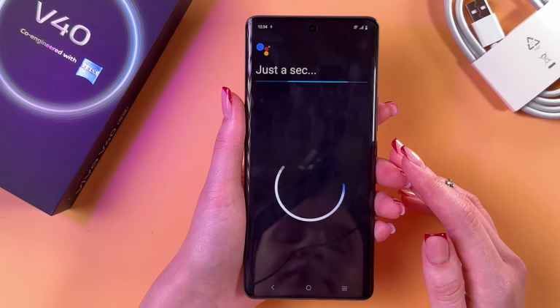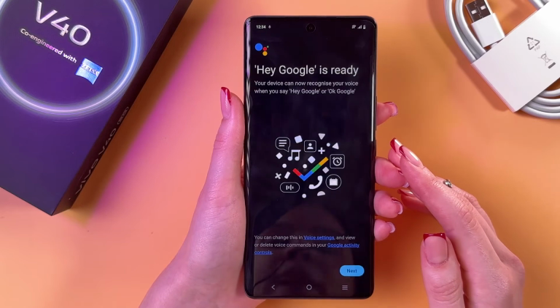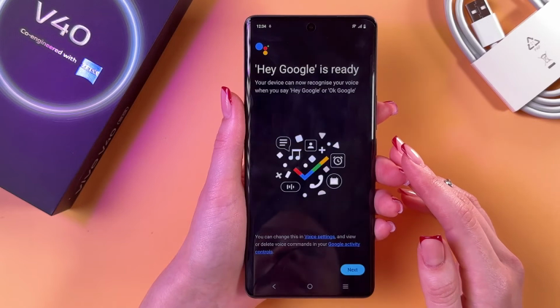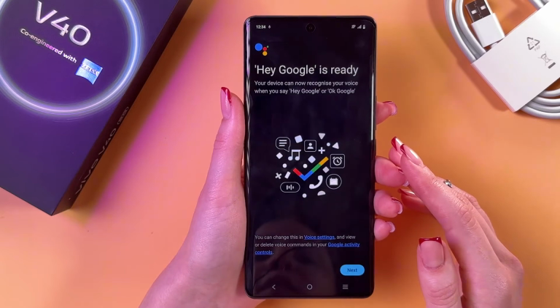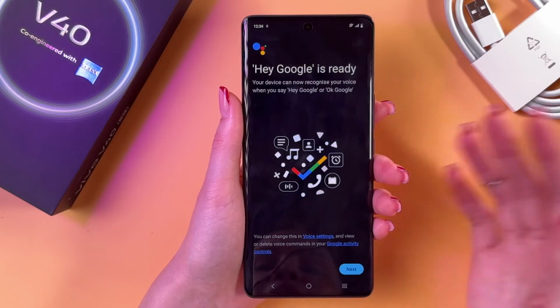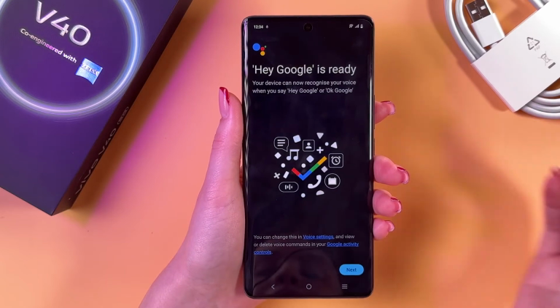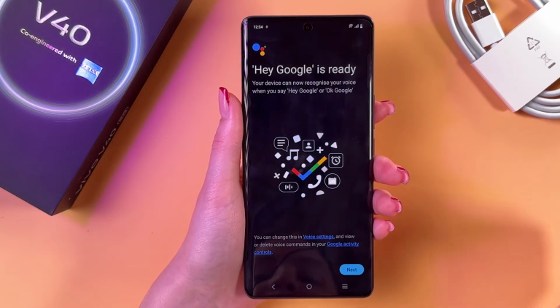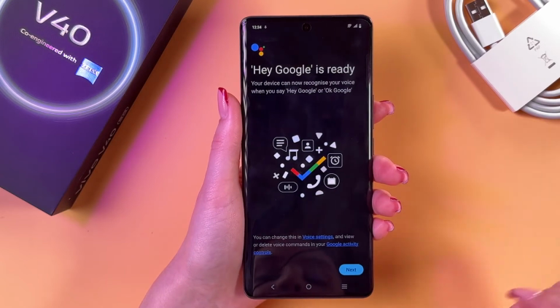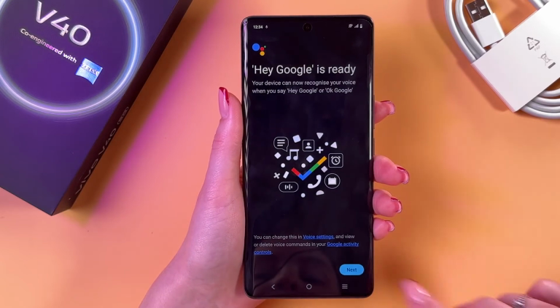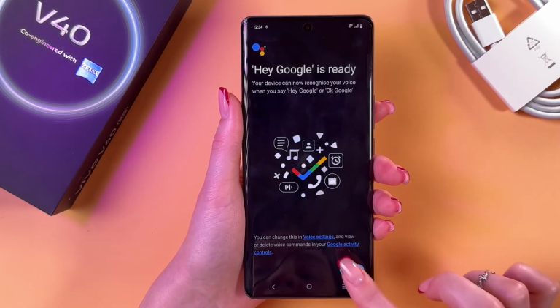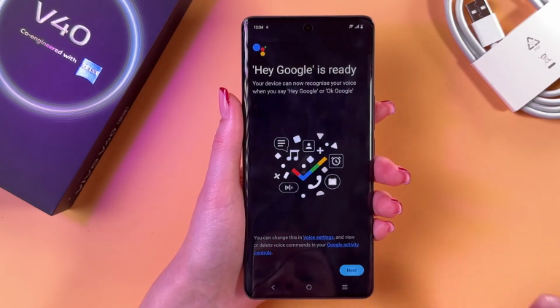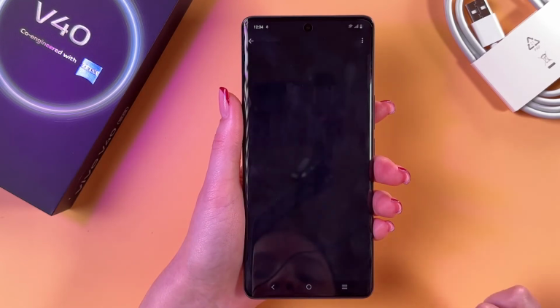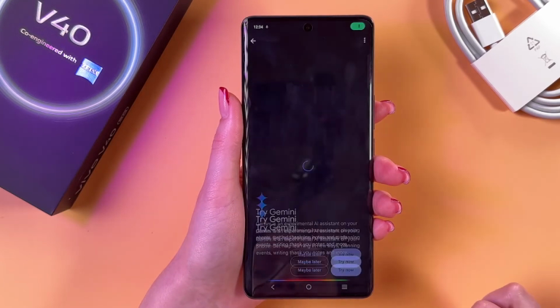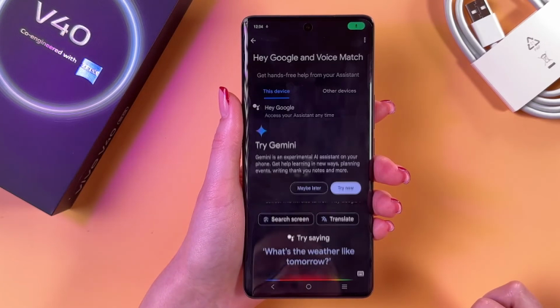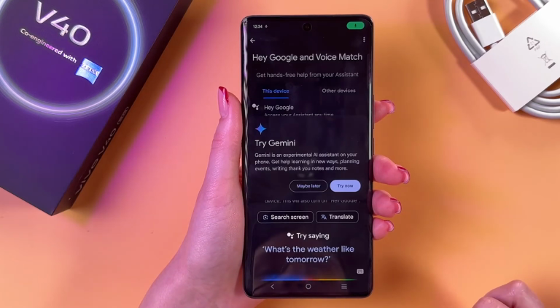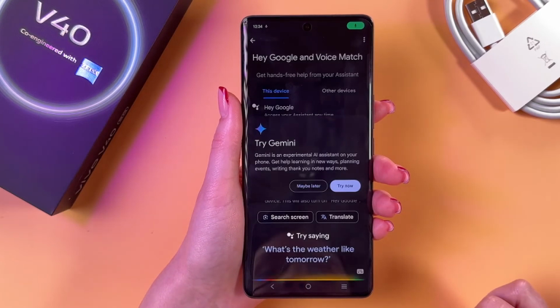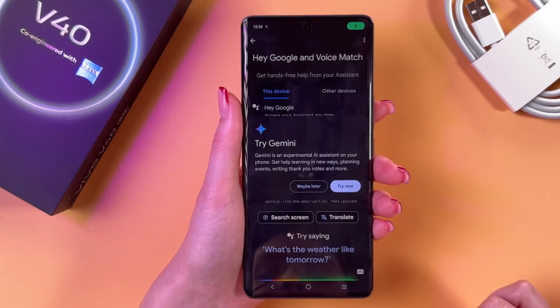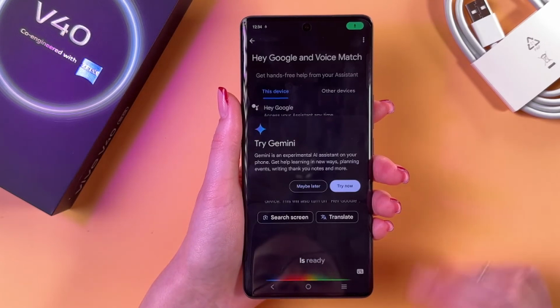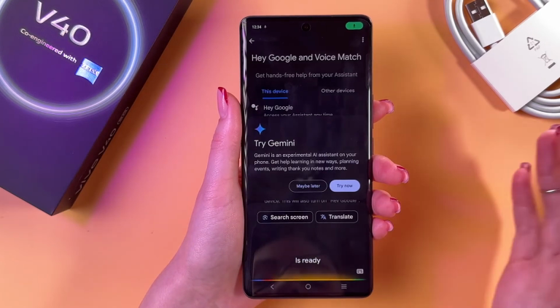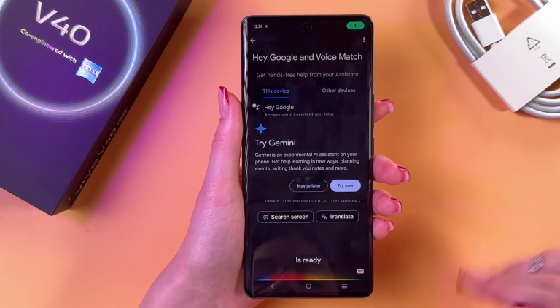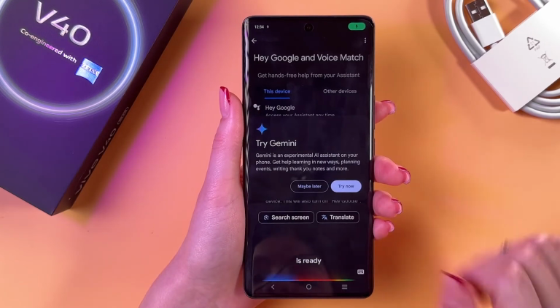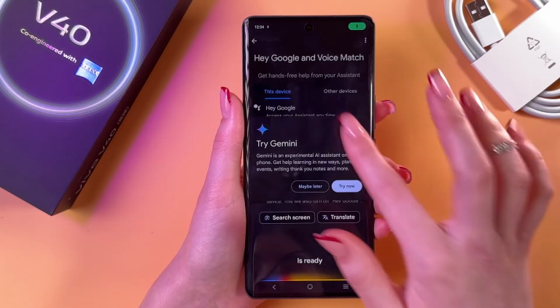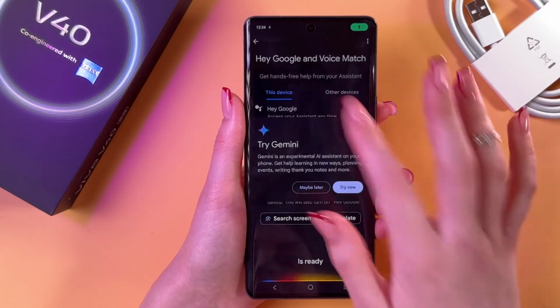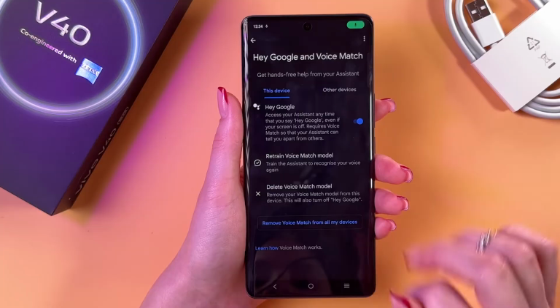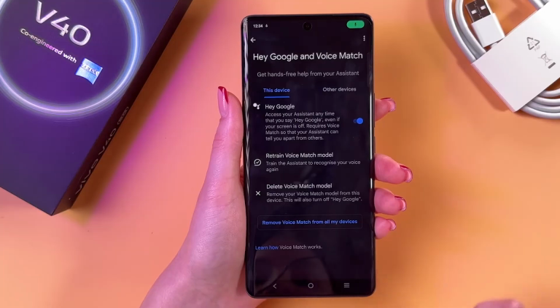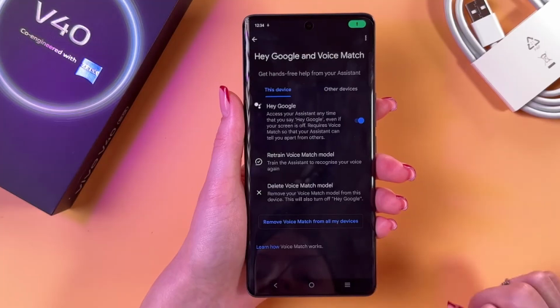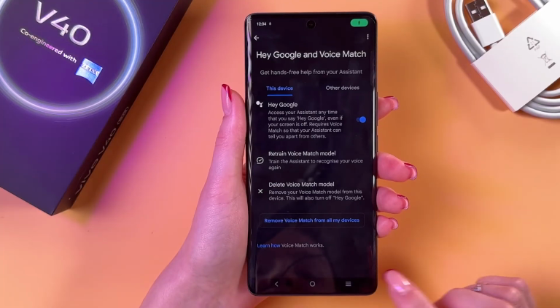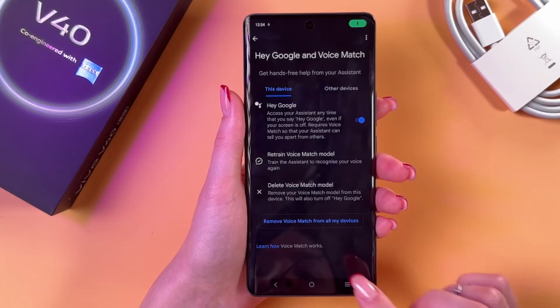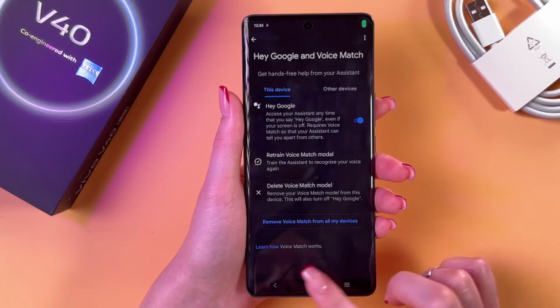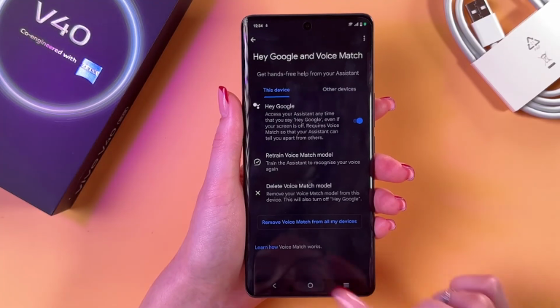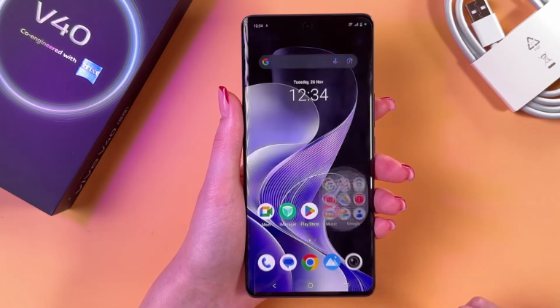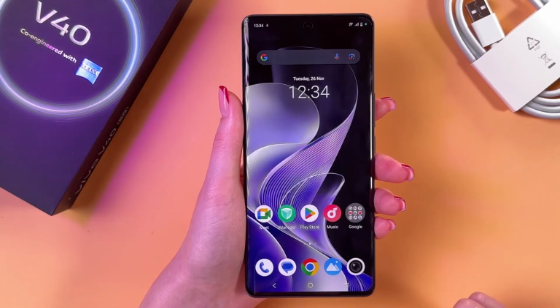And now Hey Google is ready. We need to tap the Next button and now we can use Google, so let's try this out.